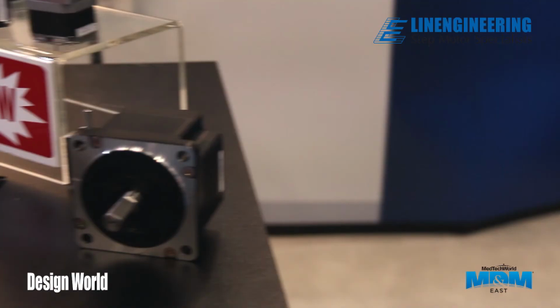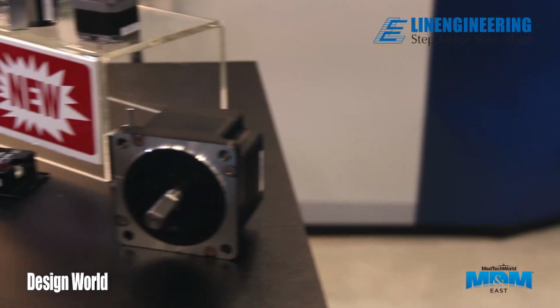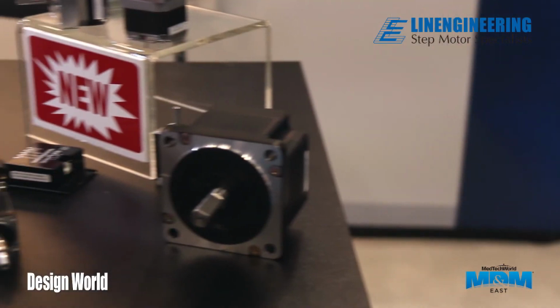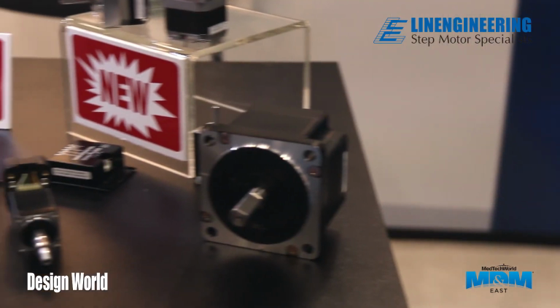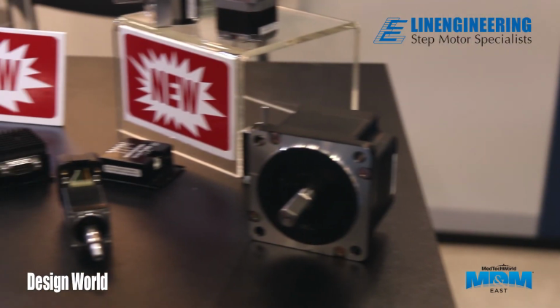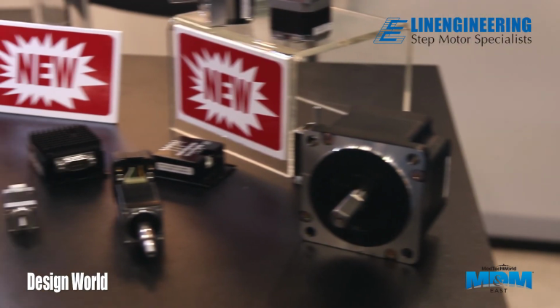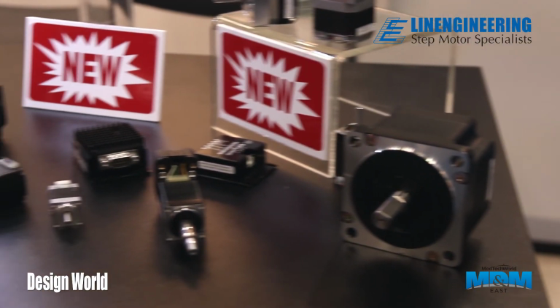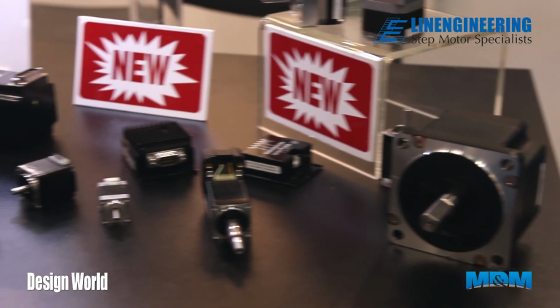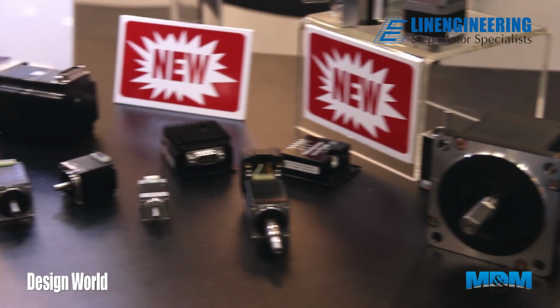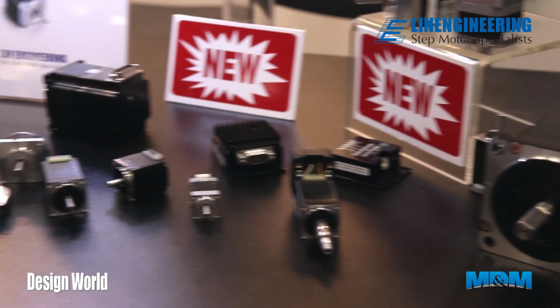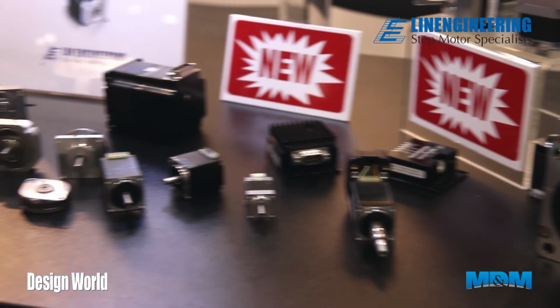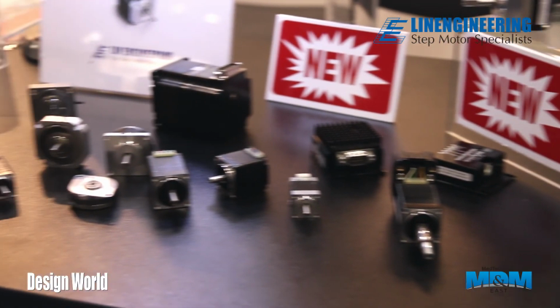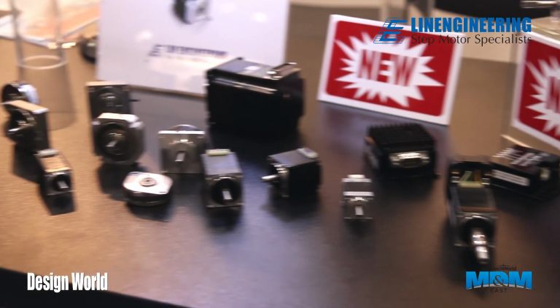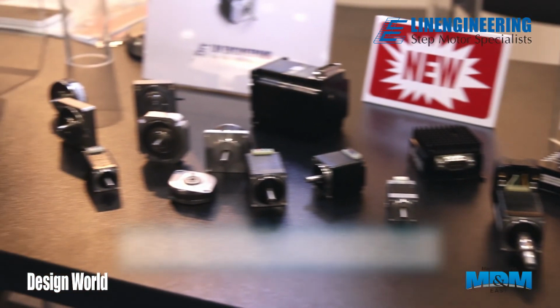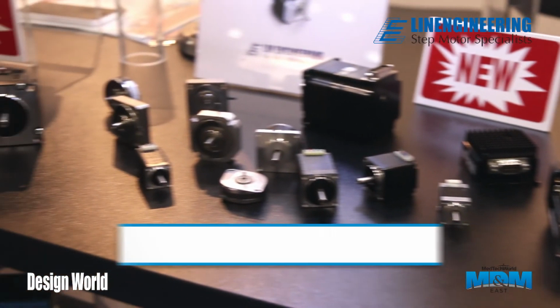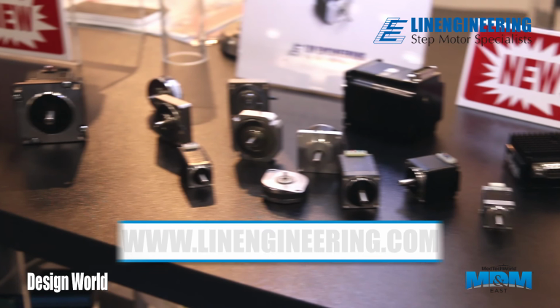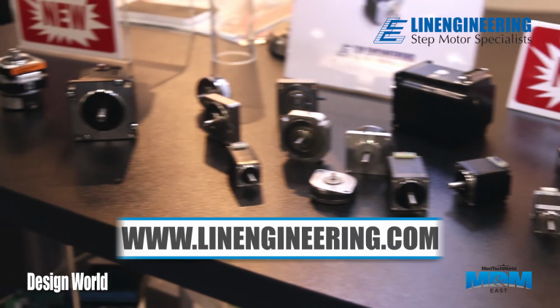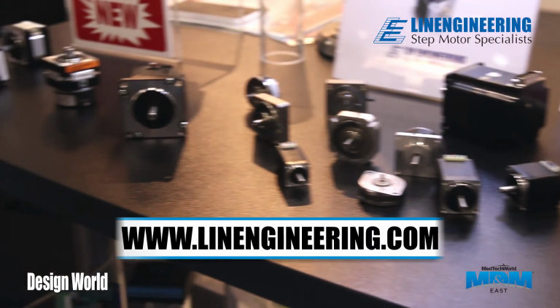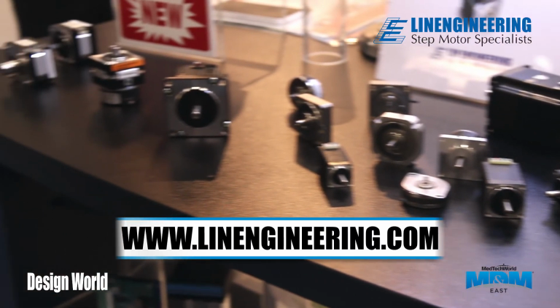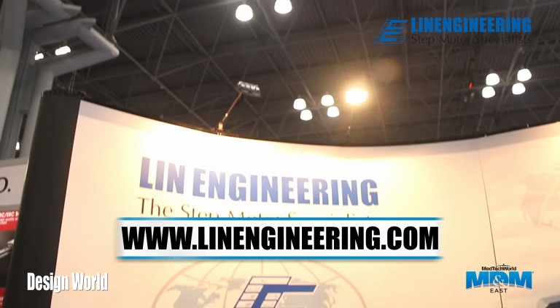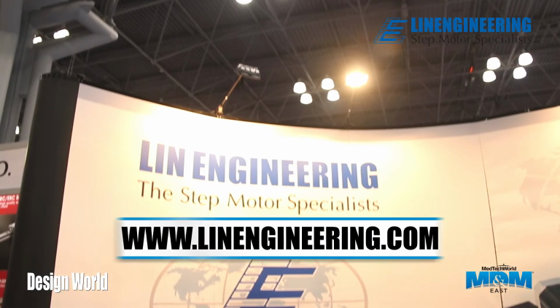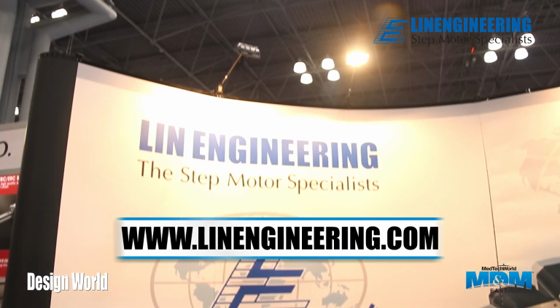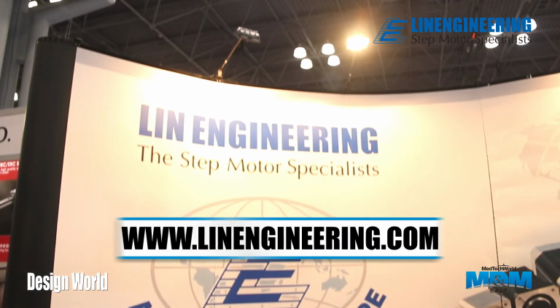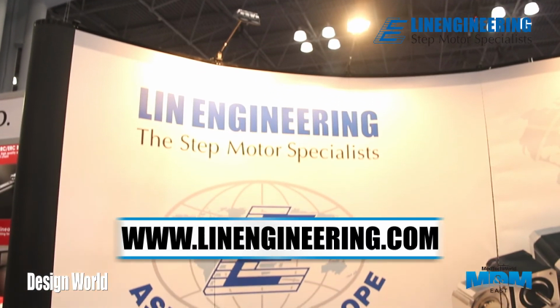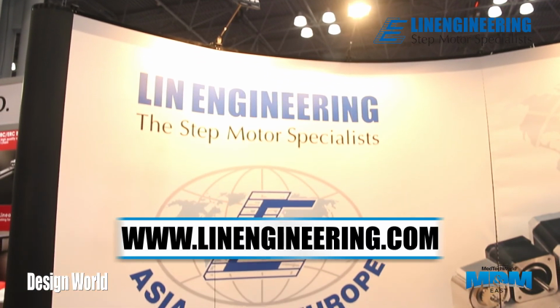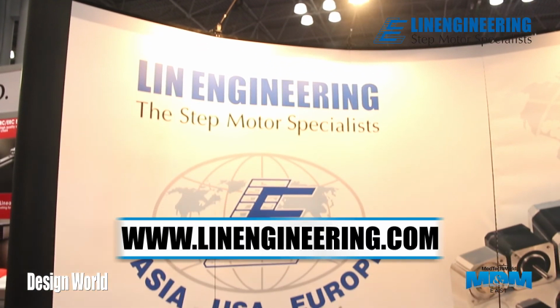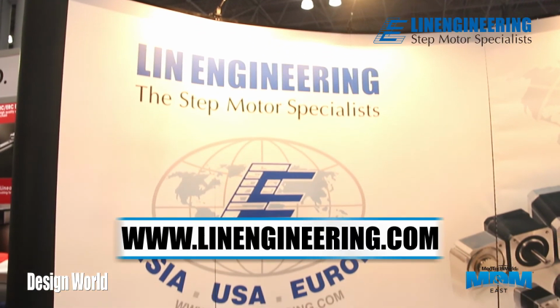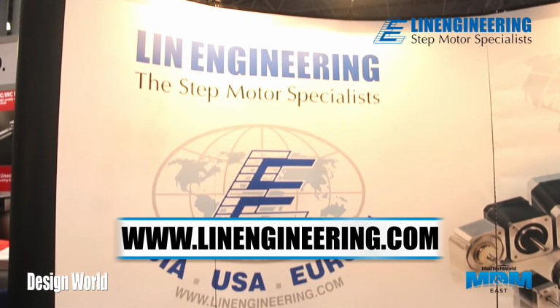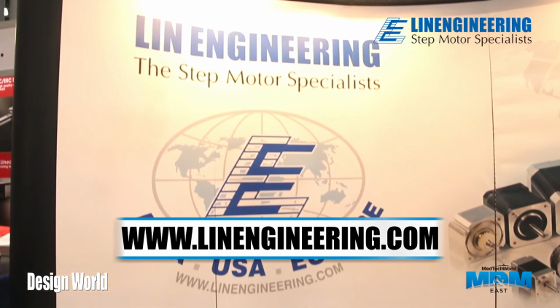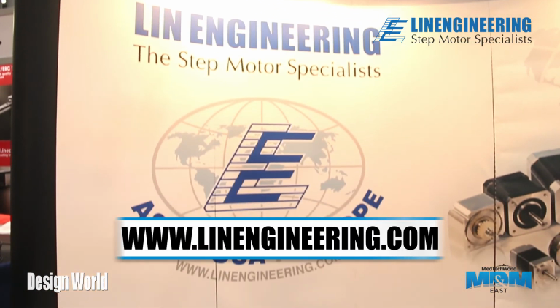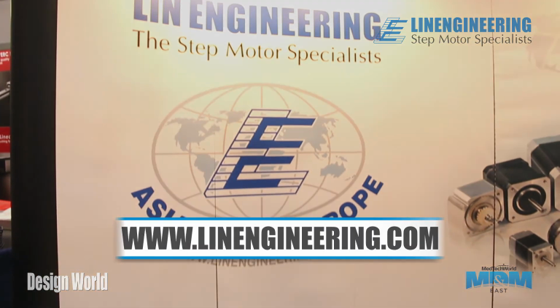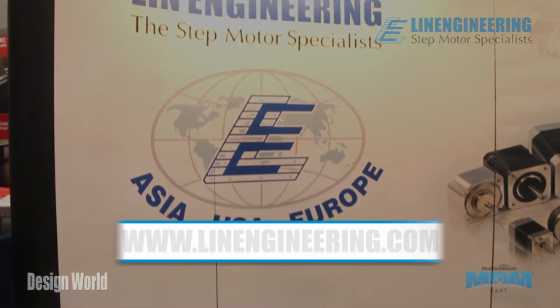For more information about the enhanced torque series or any of our products, visit our website at www.LynnEngineering.com.